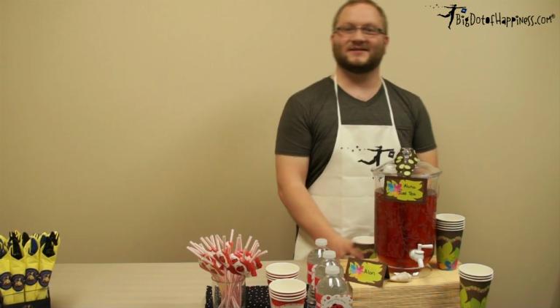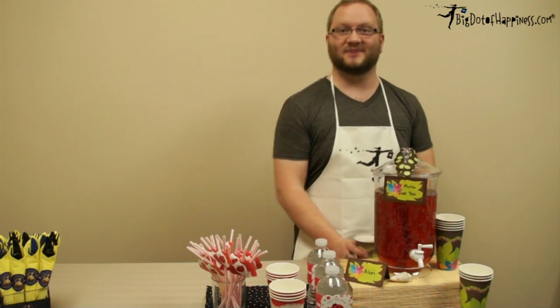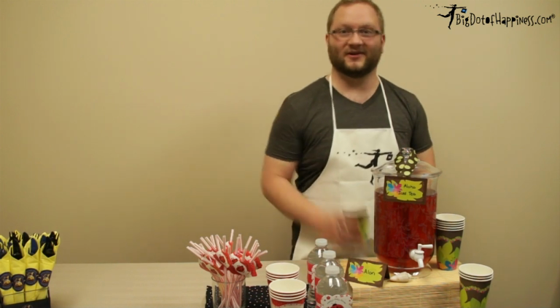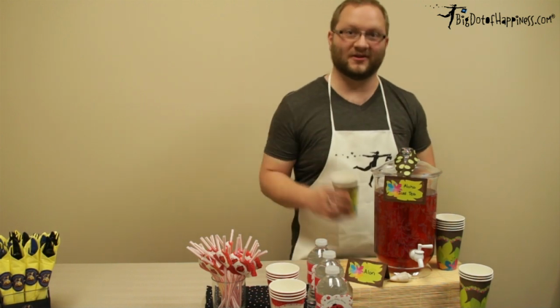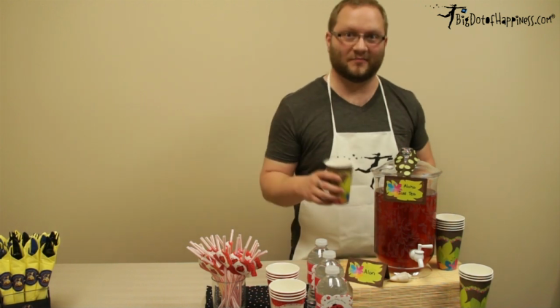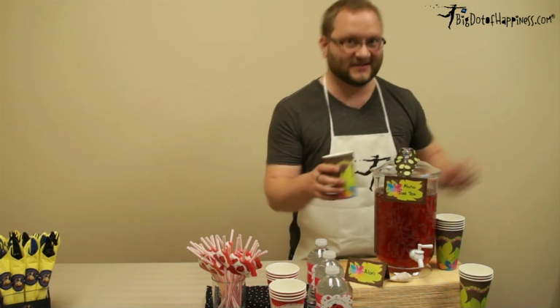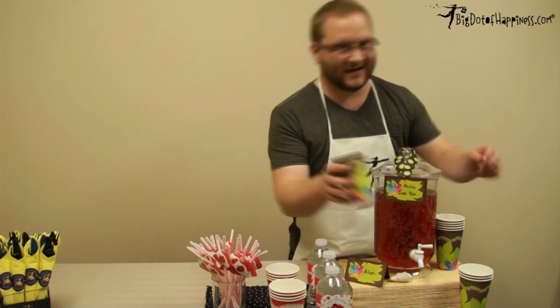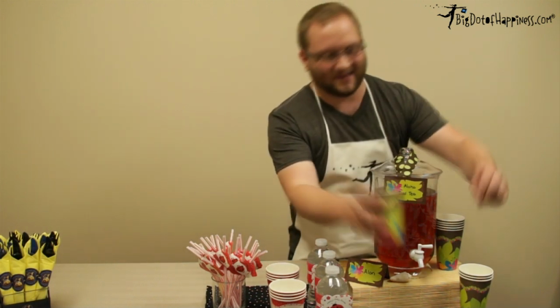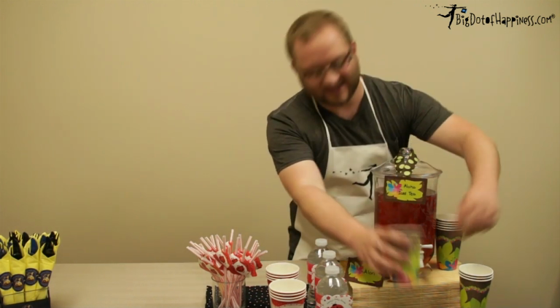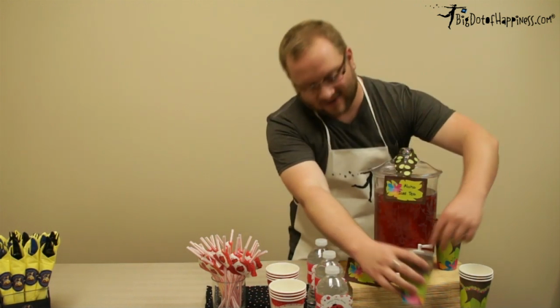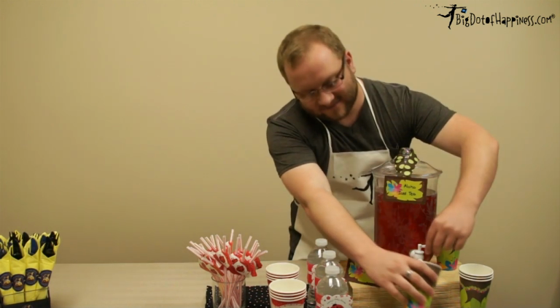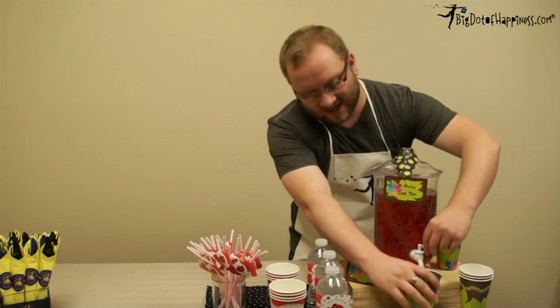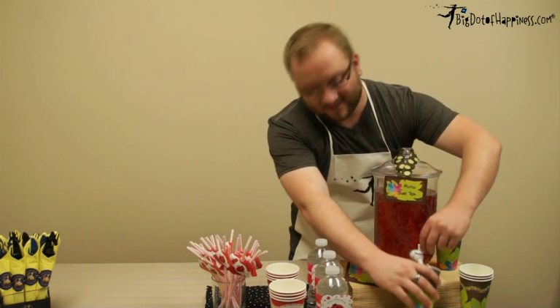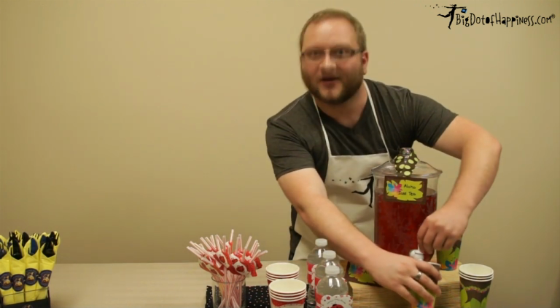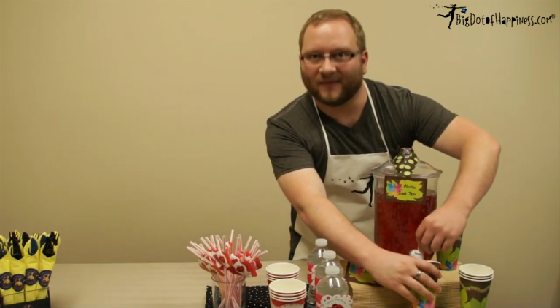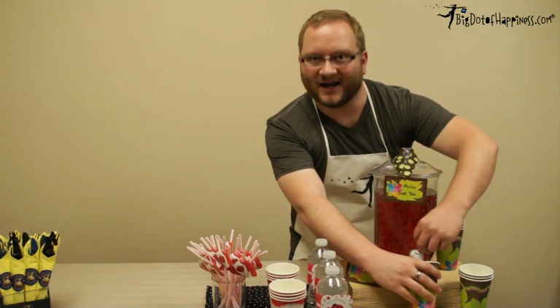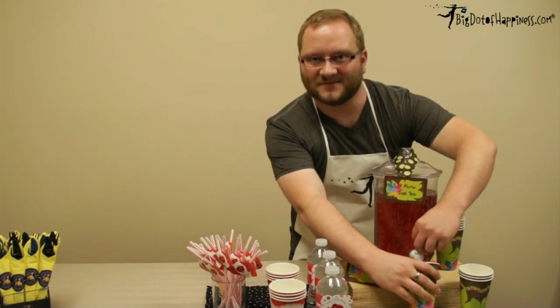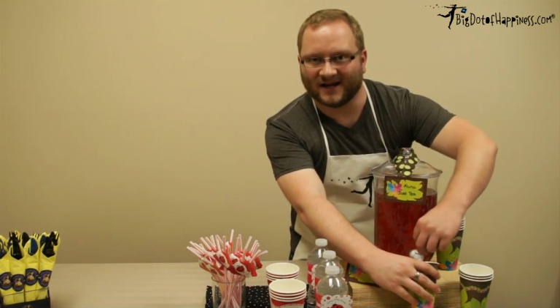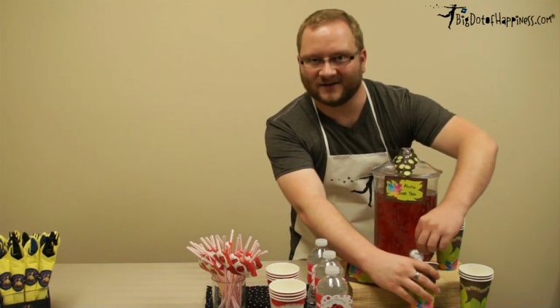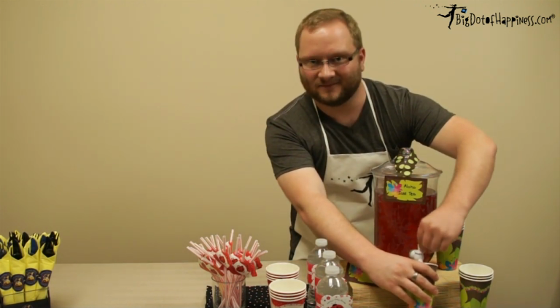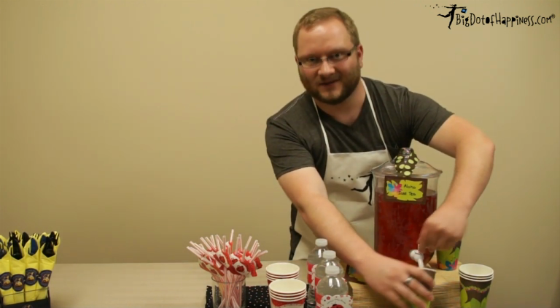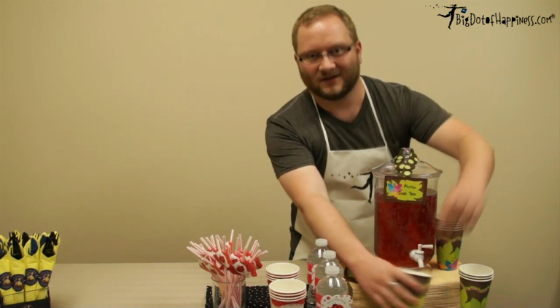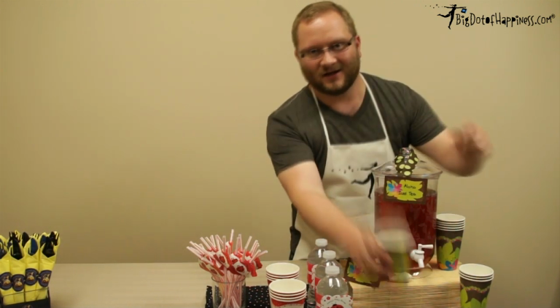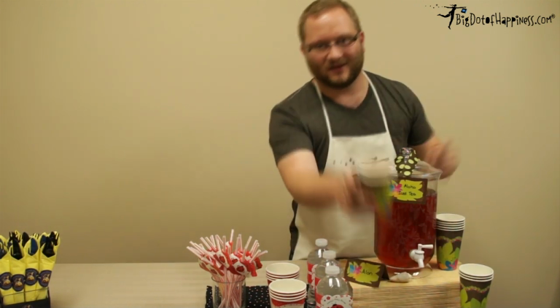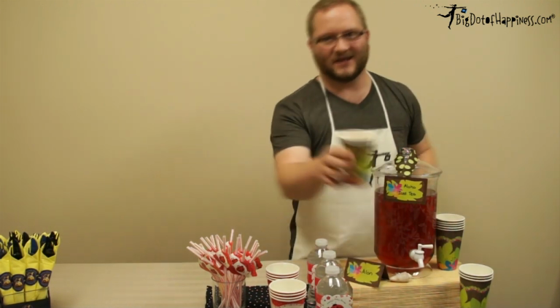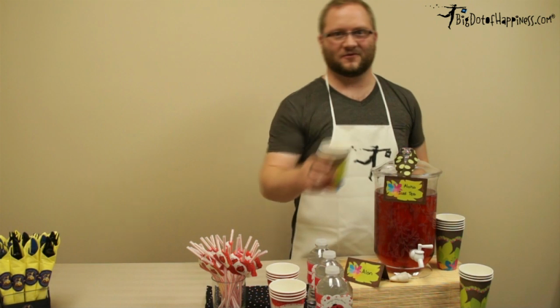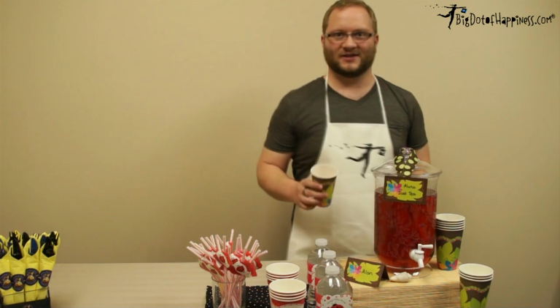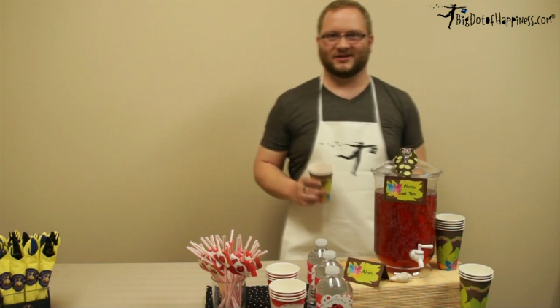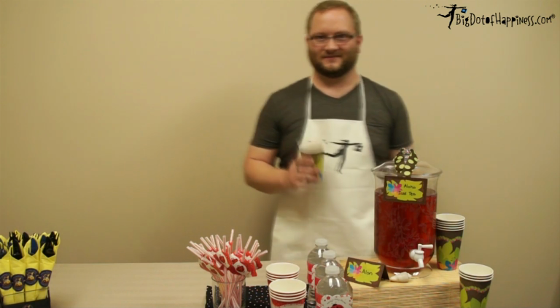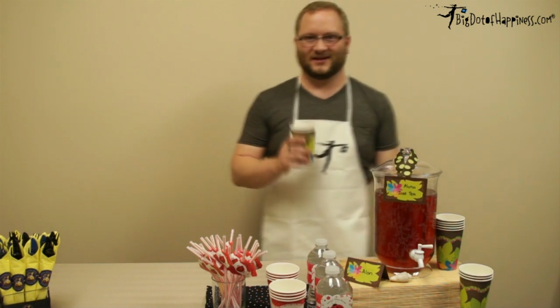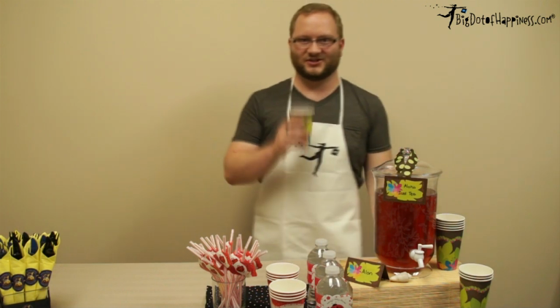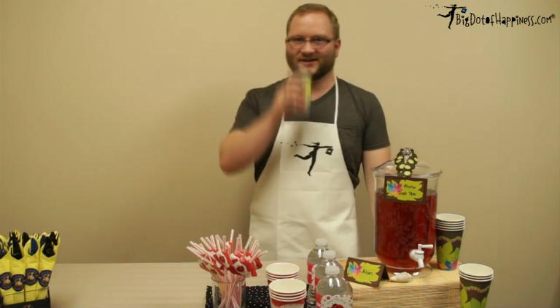This has been another Big Dot of Happiness Craft Time. My name's Alan. Thanks for watching, and cheers.